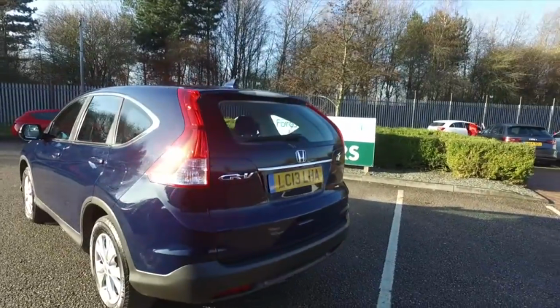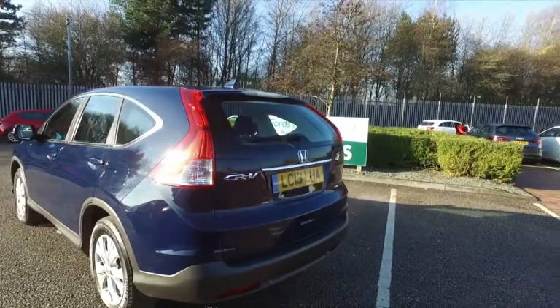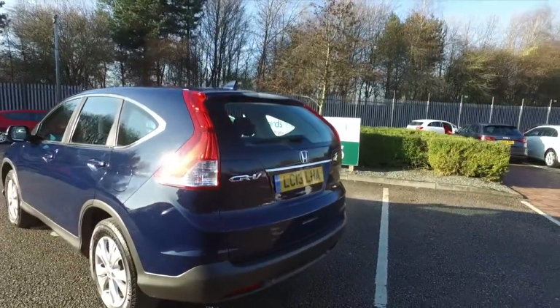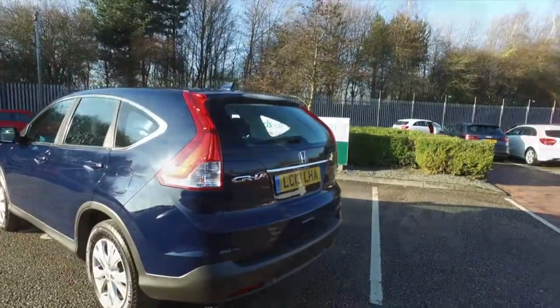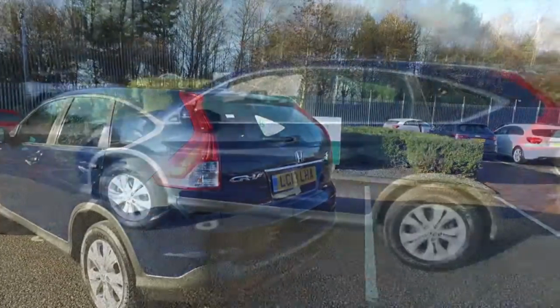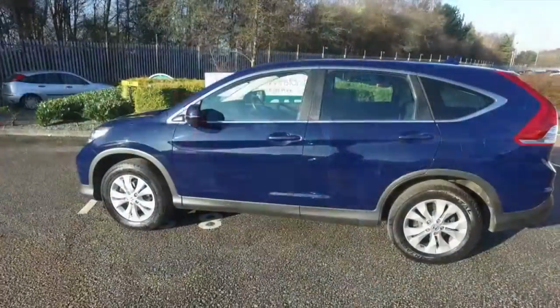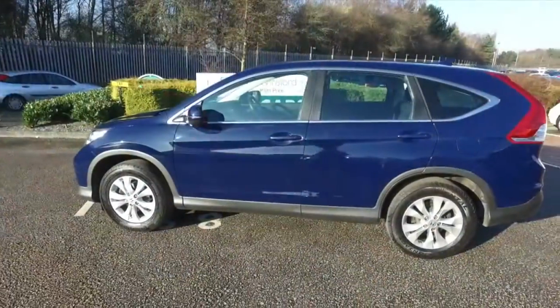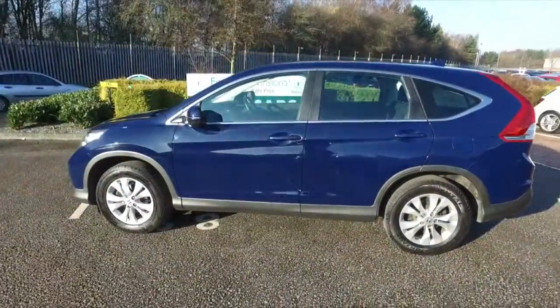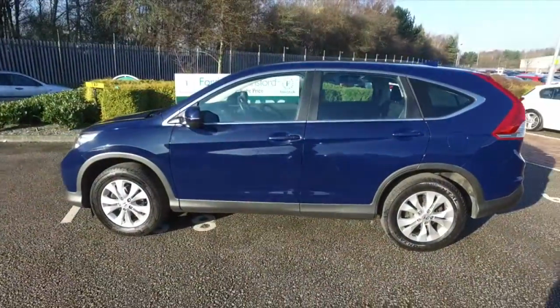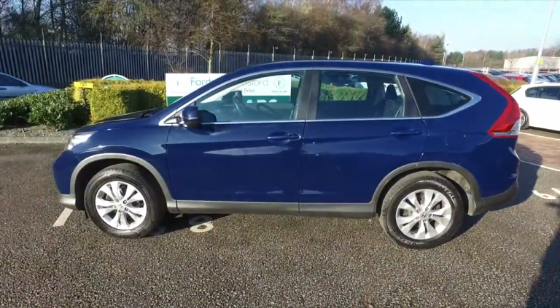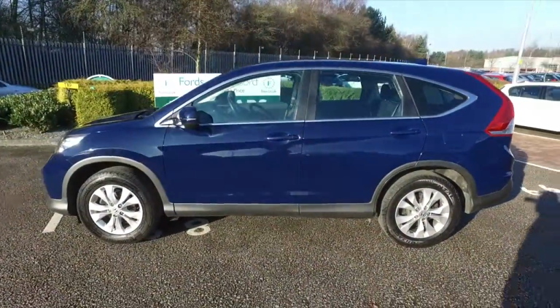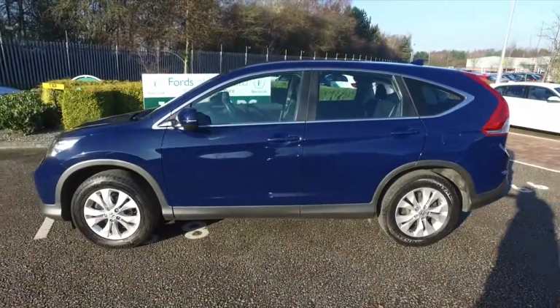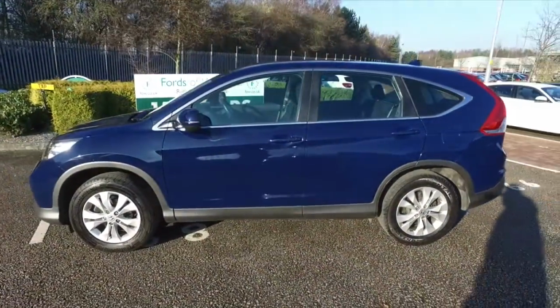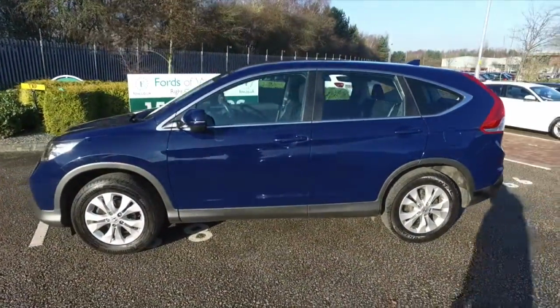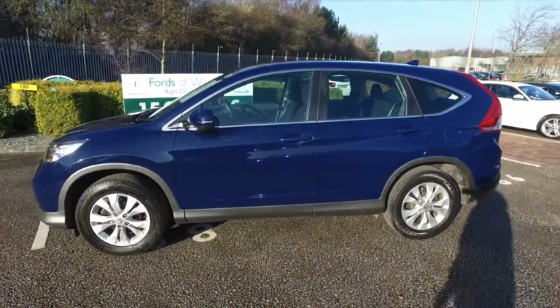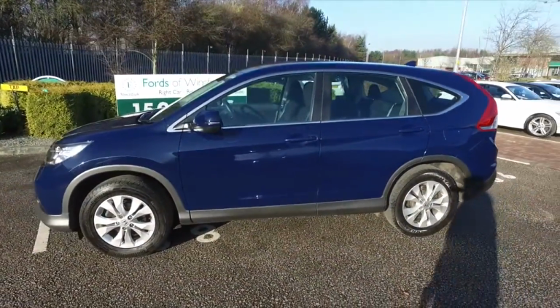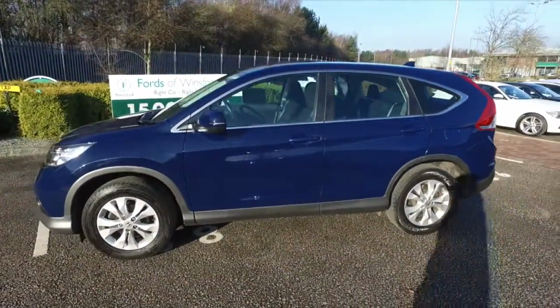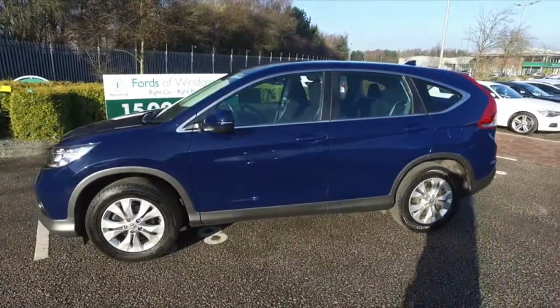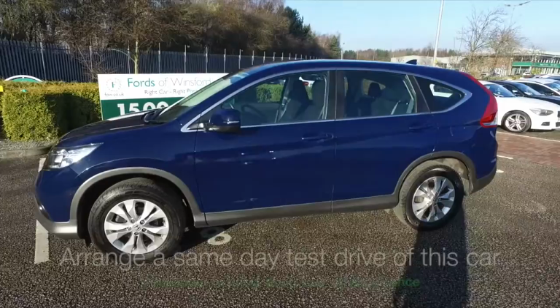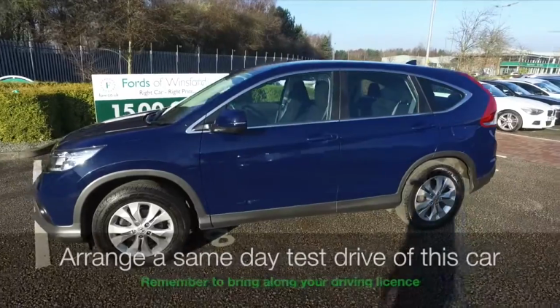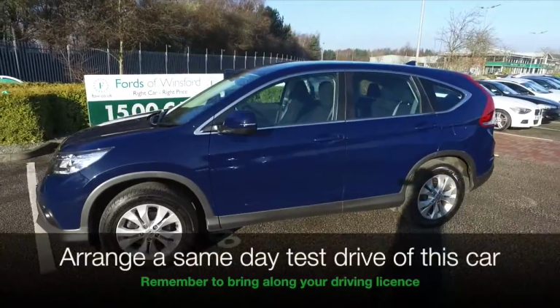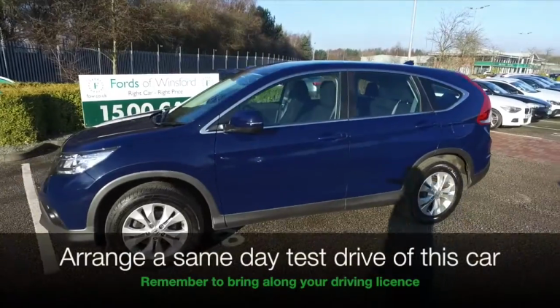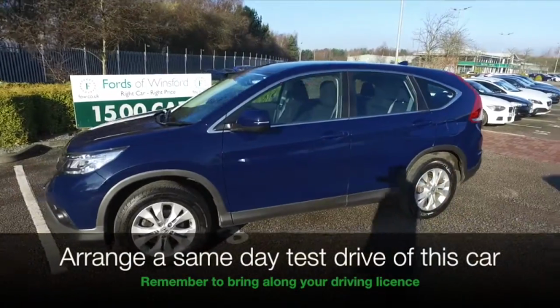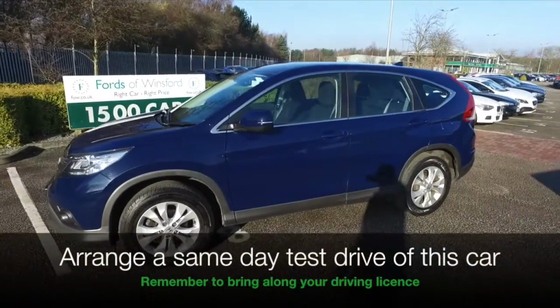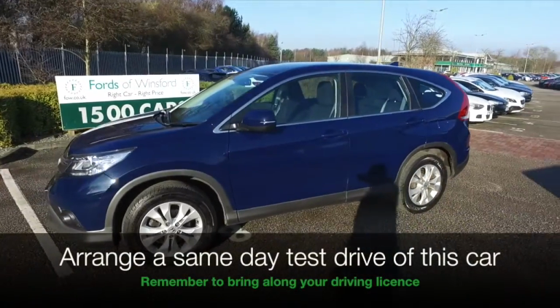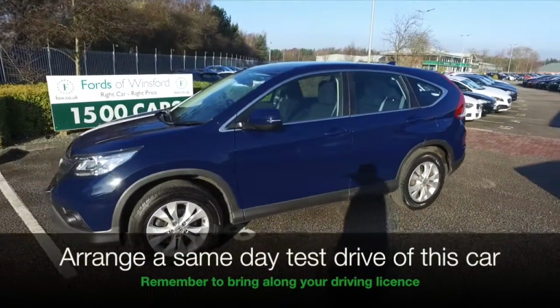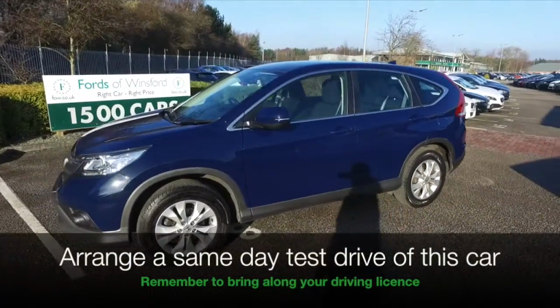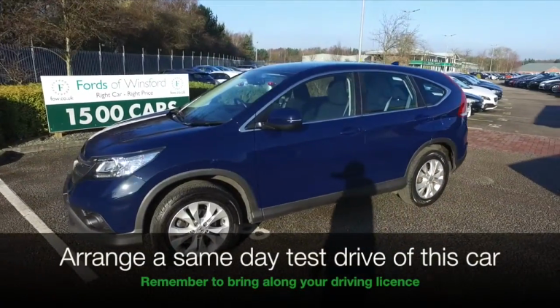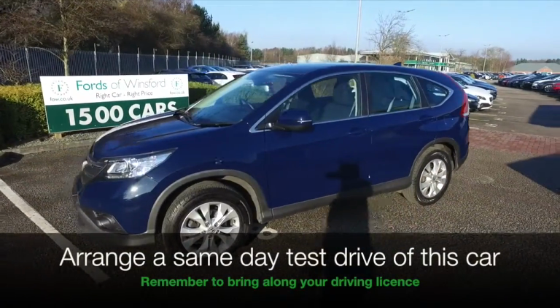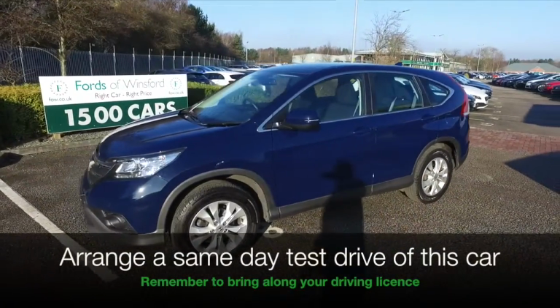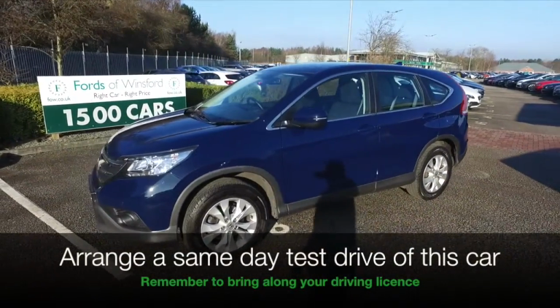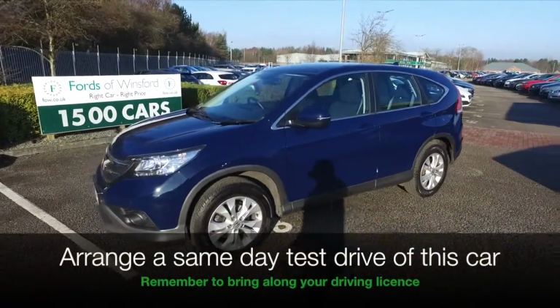And take it nice and easy on the long run, an early 40s MPG should be where you're heading, so it's not going to break the bank.